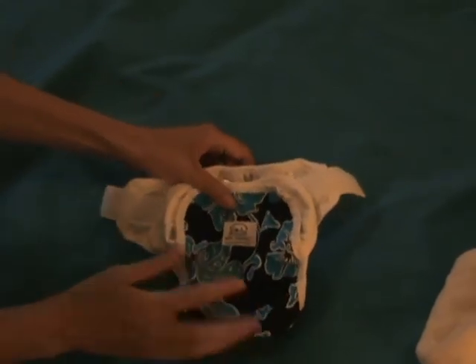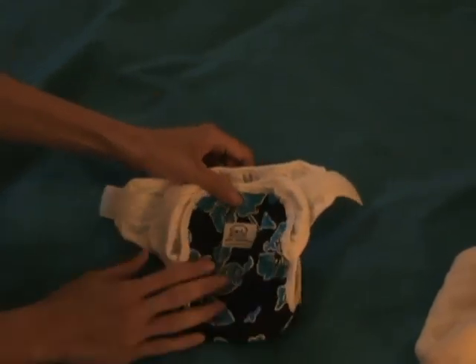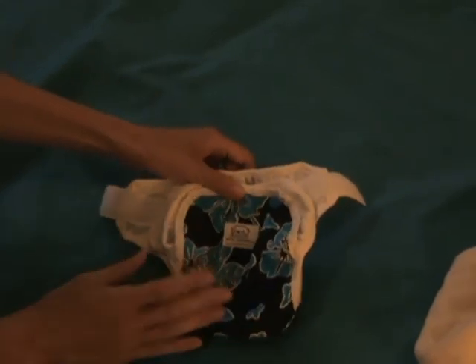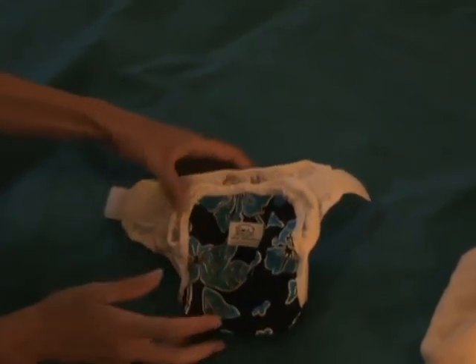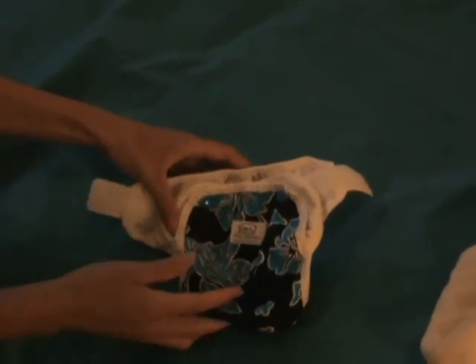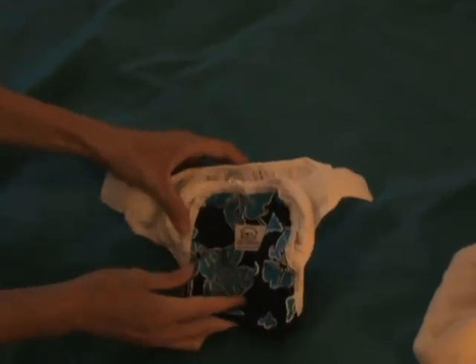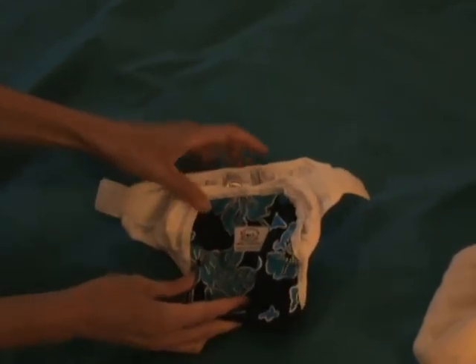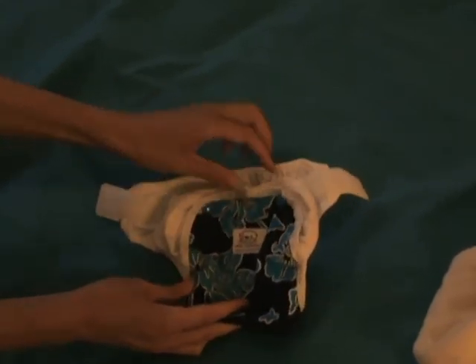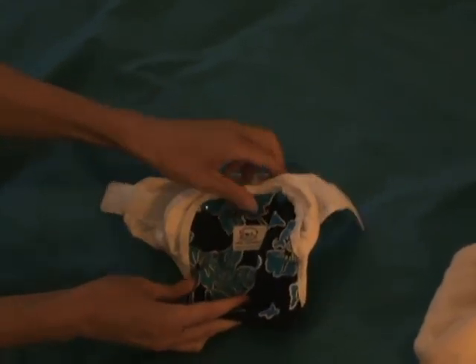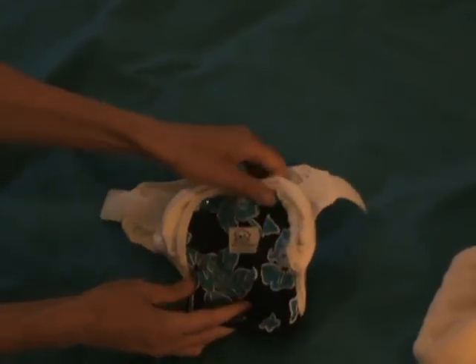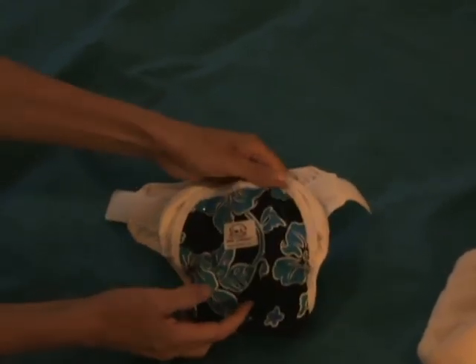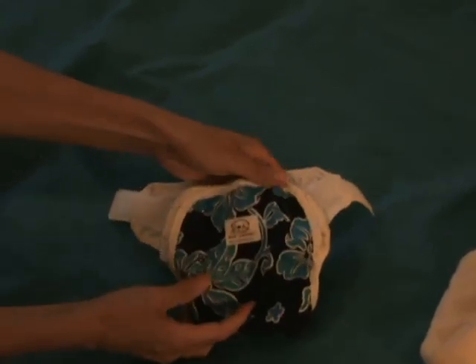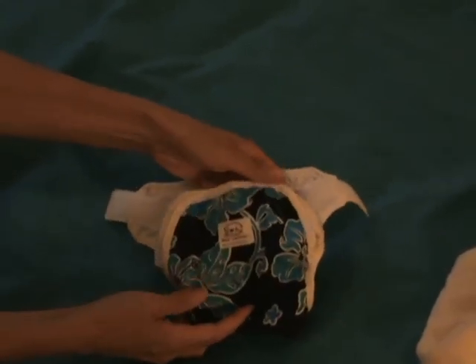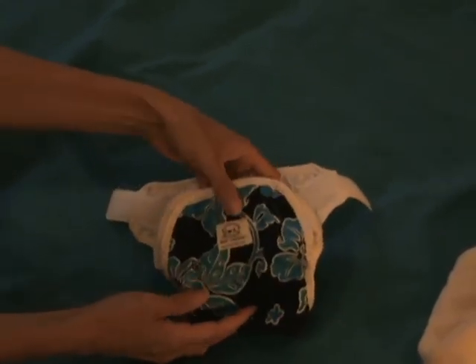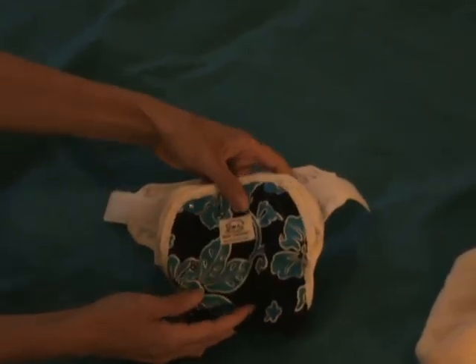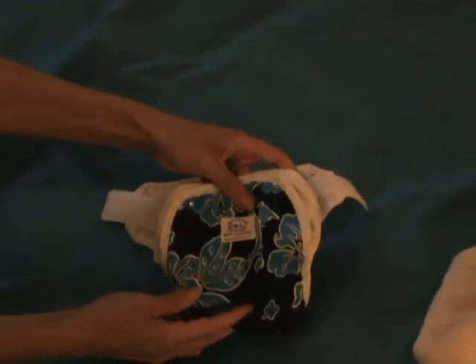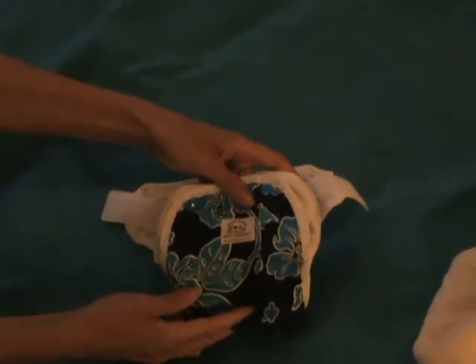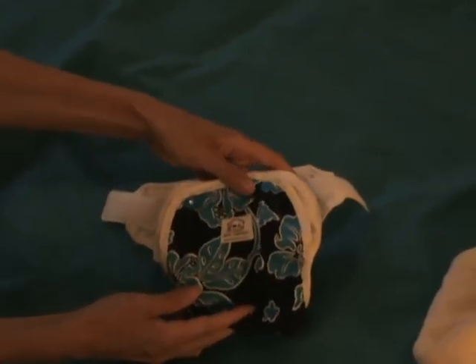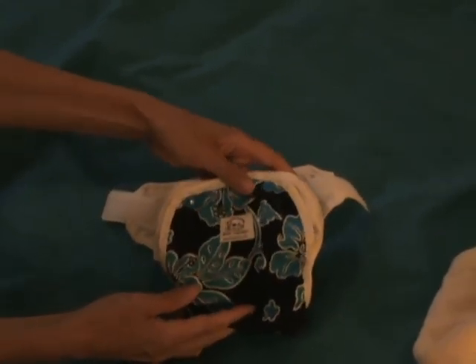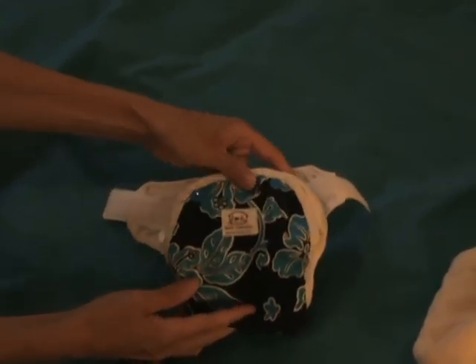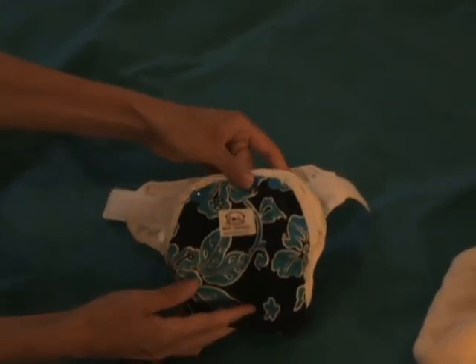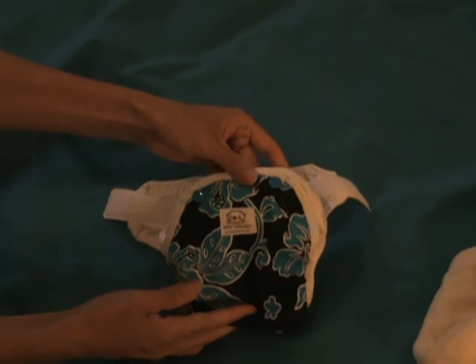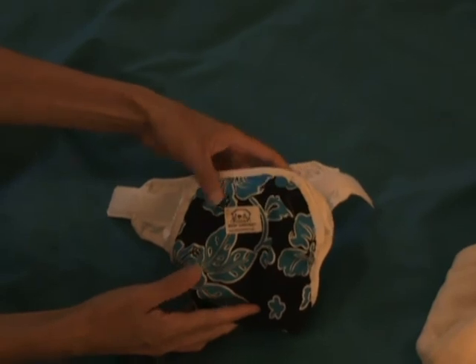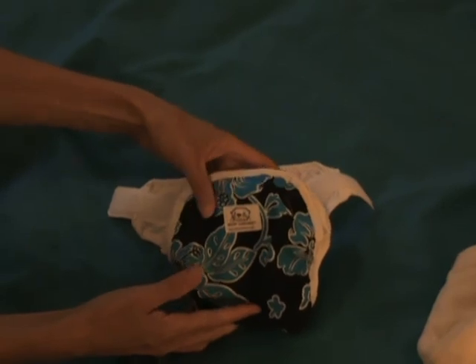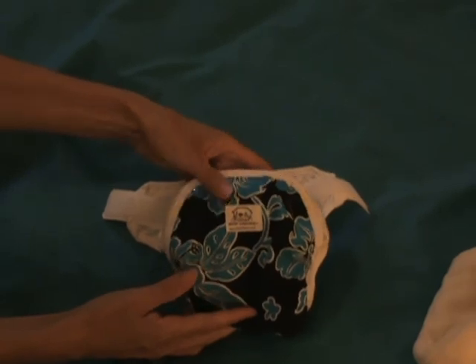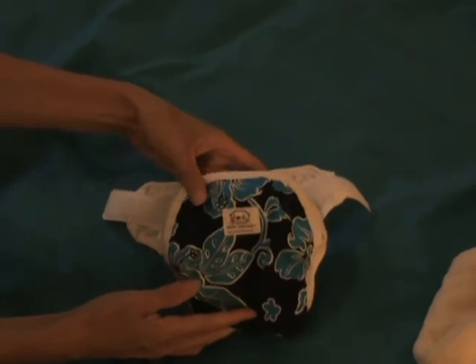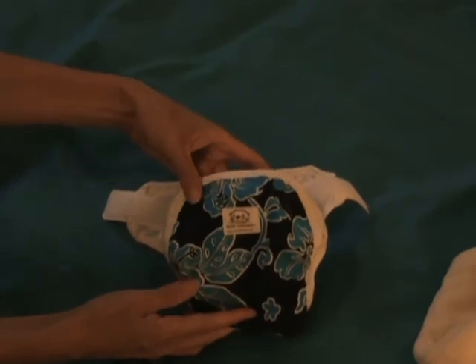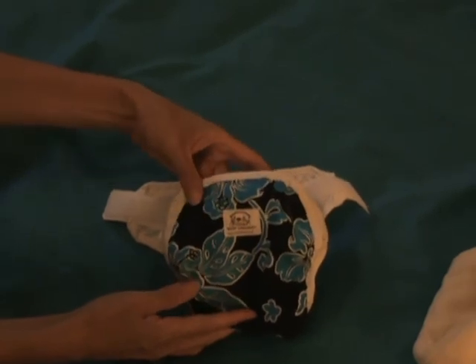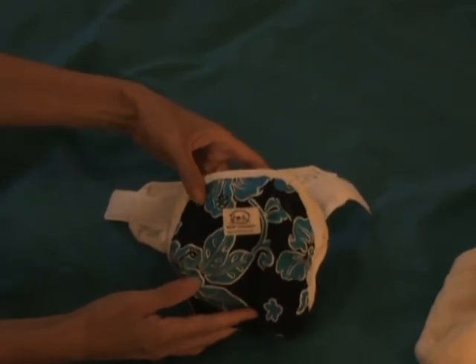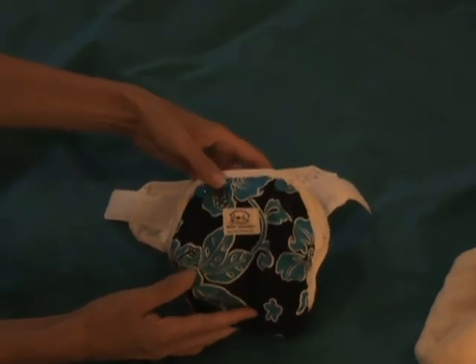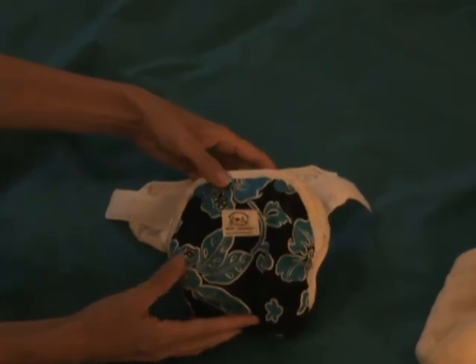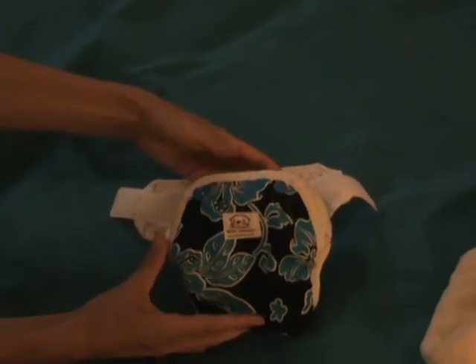And that is the Otter Blotters snap-down multi-size cover.